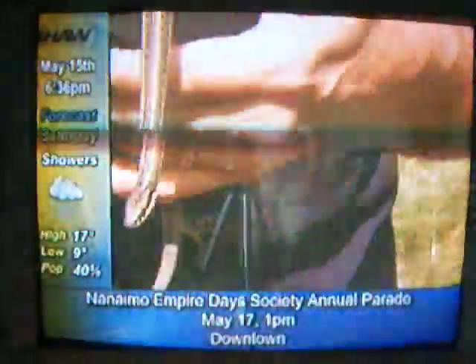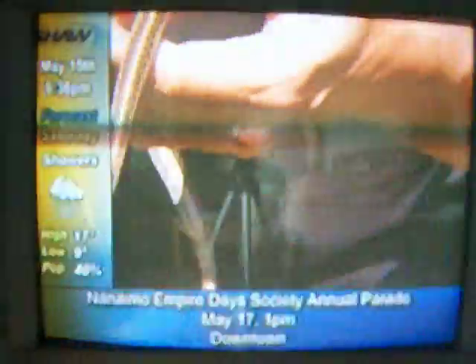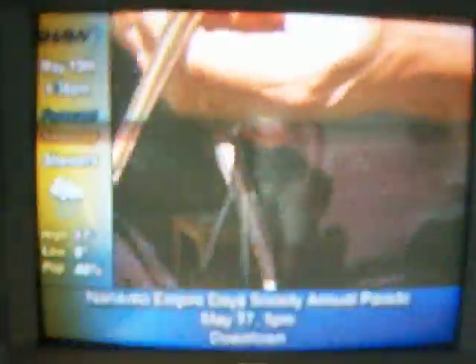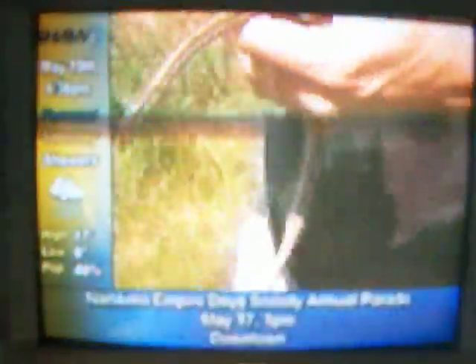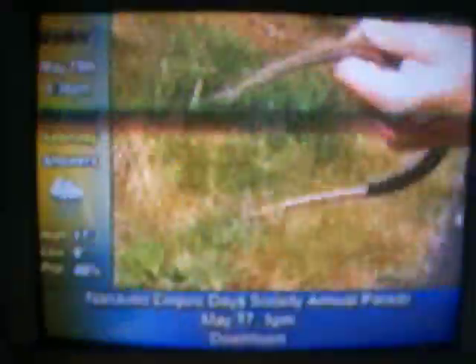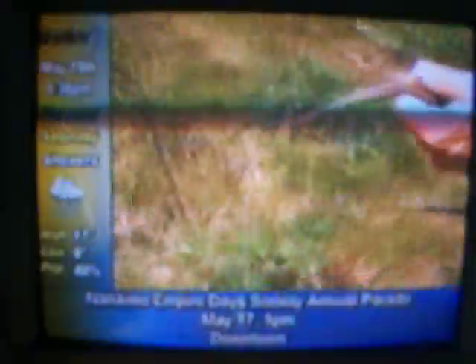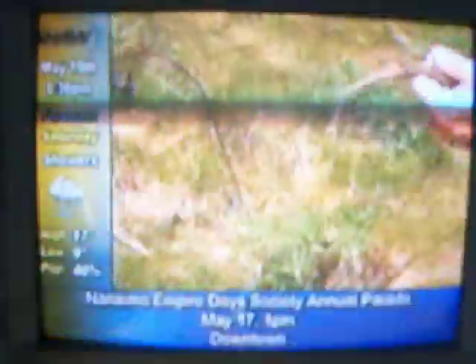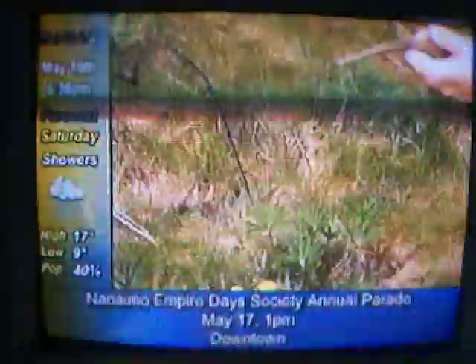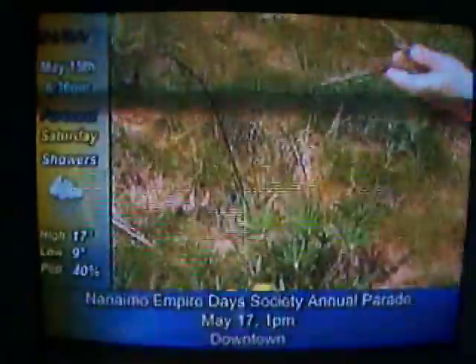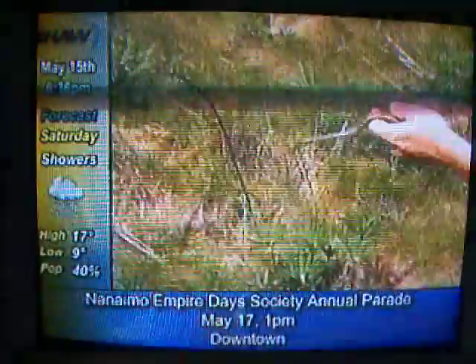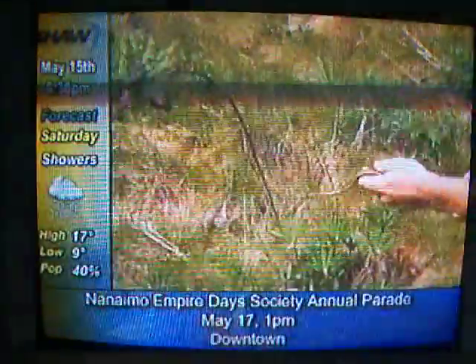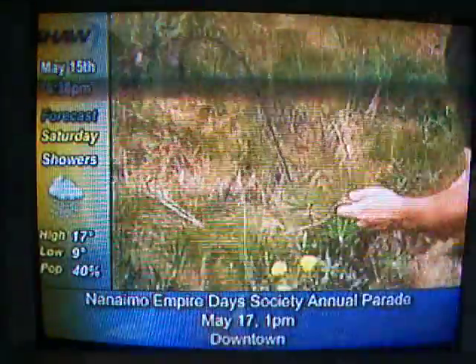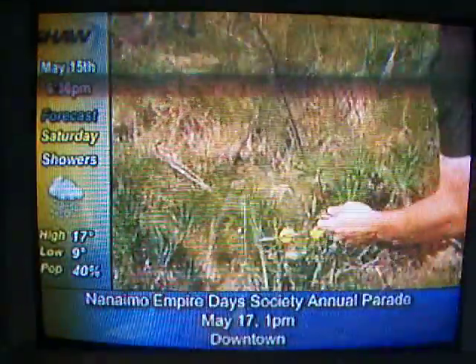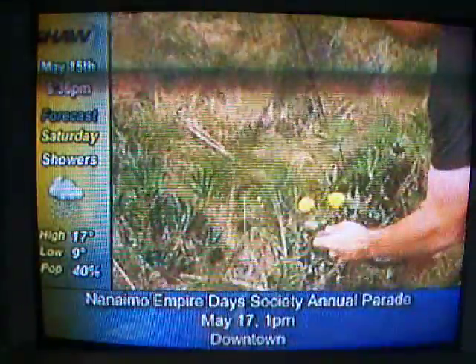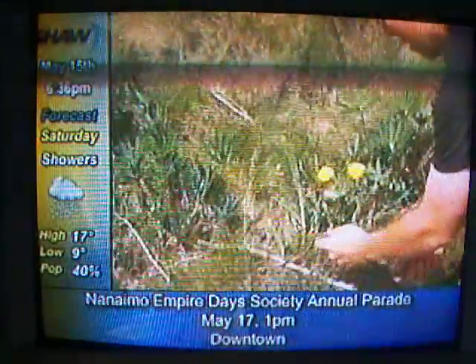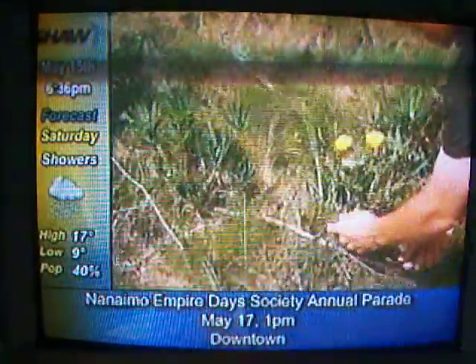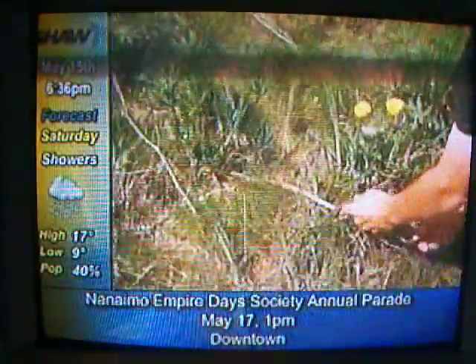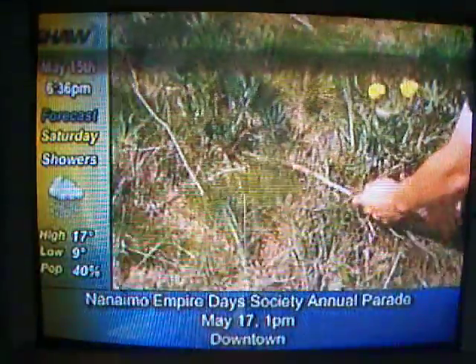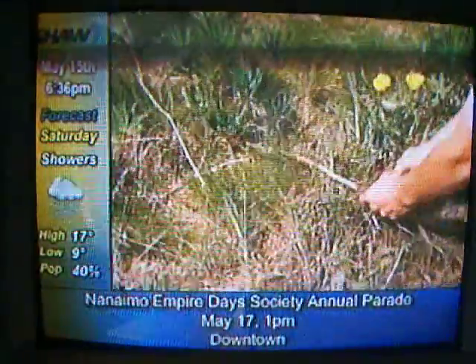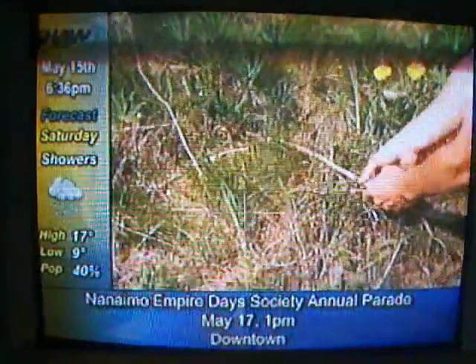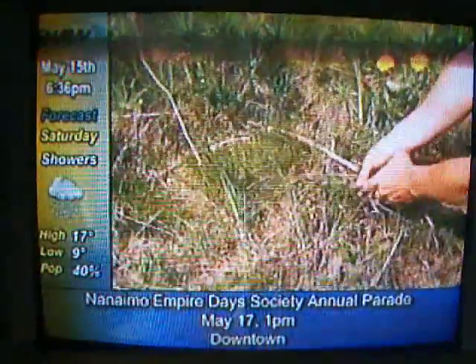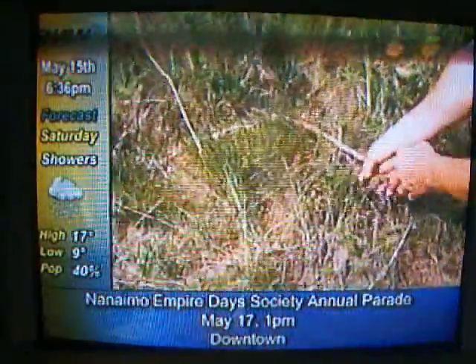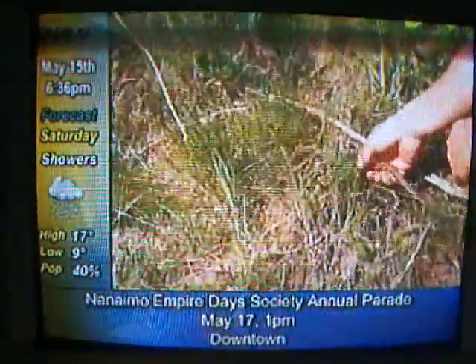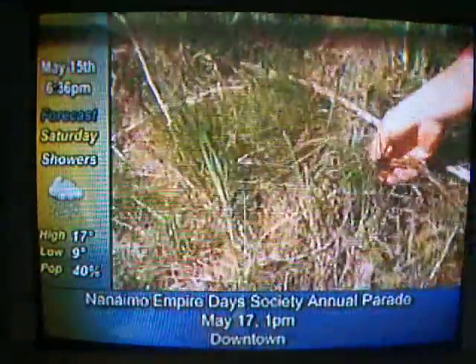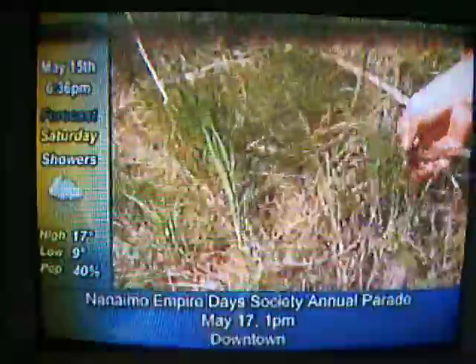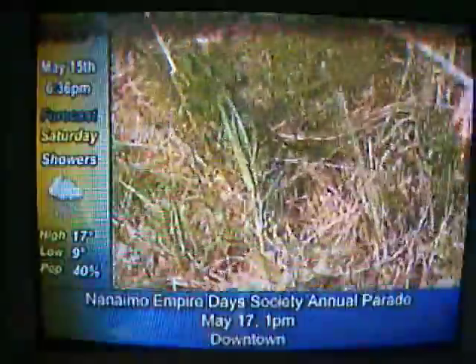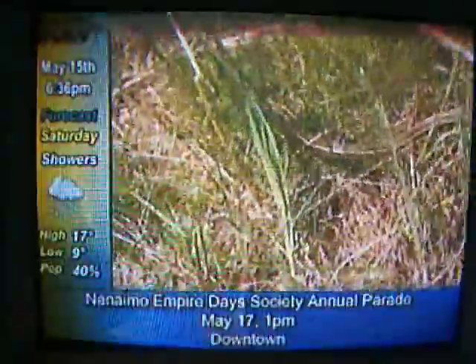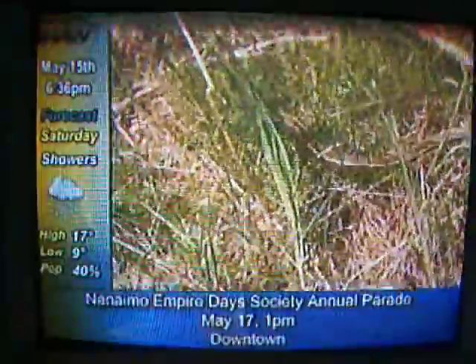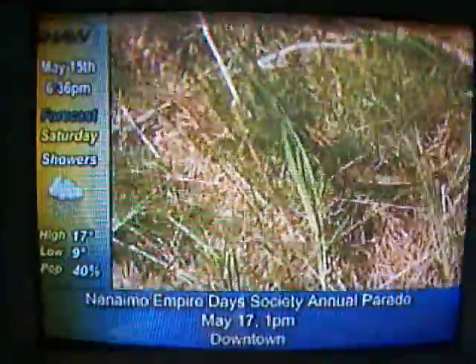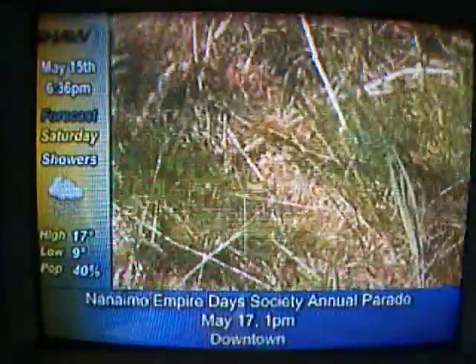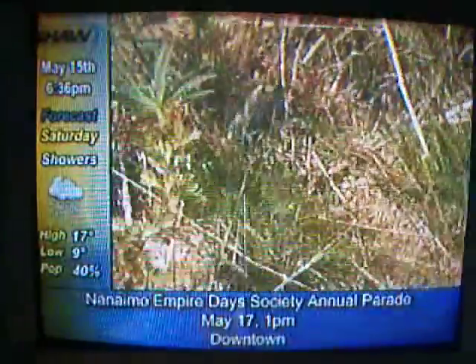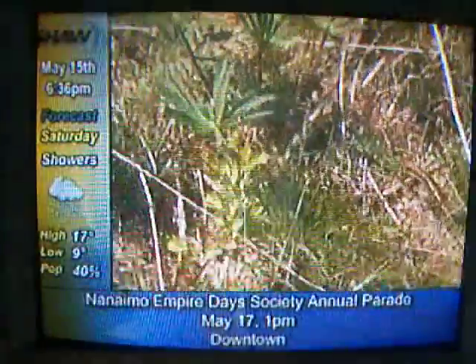Garter snakes are not very good to keep as pets — they don't tend to live very long — so it's better that you just come out and enjoy them here and then let them go again. In Nanaimo, for SHA-TV Channel 4, I'm Derek Johnstone.